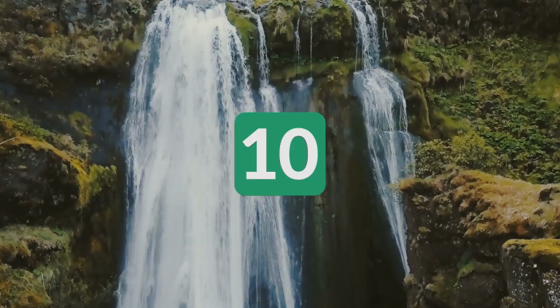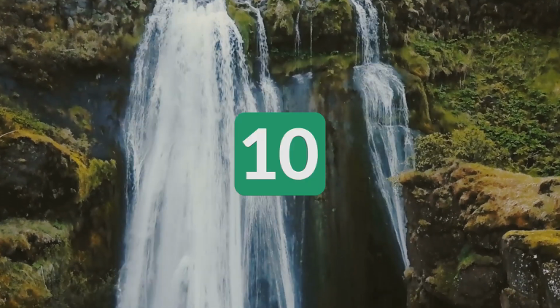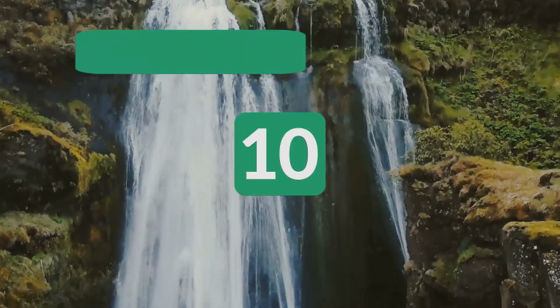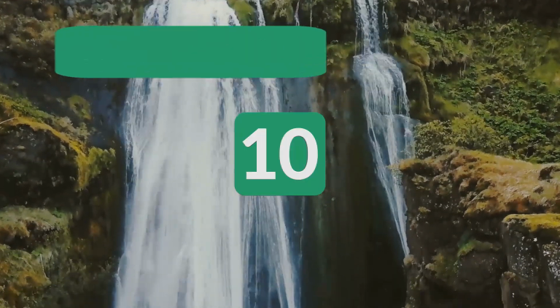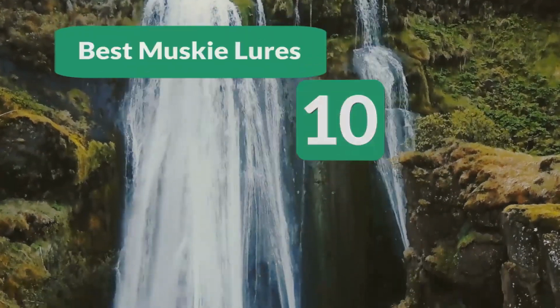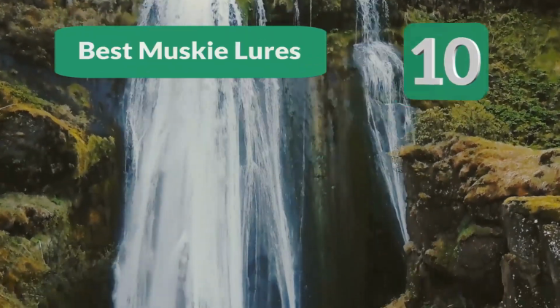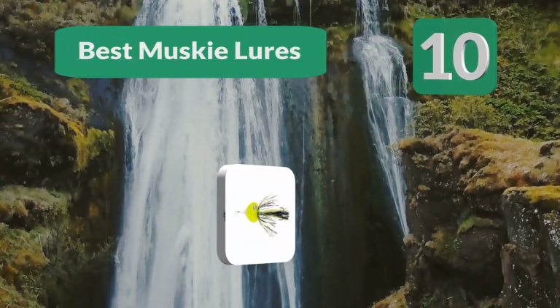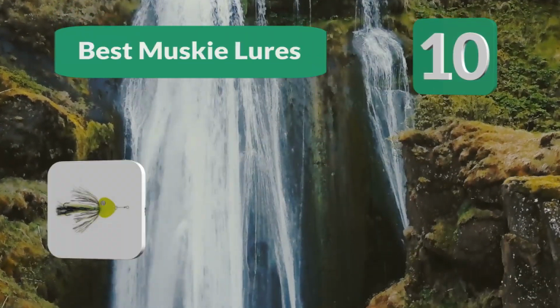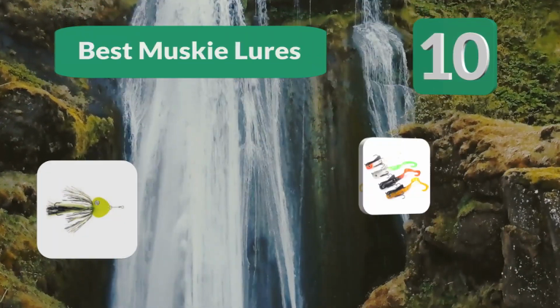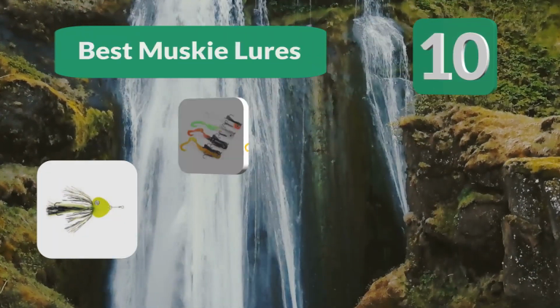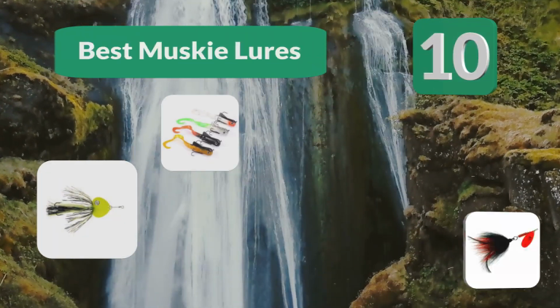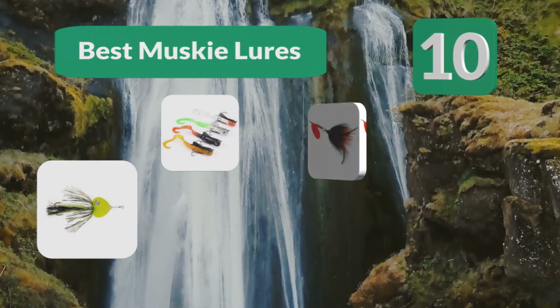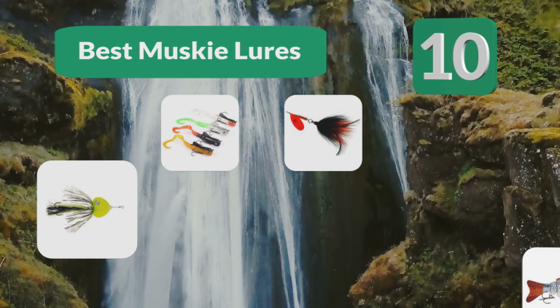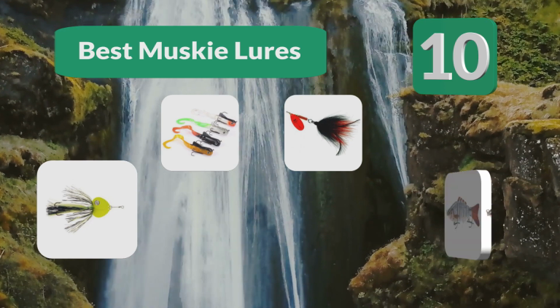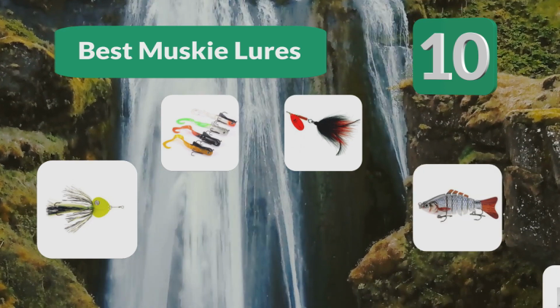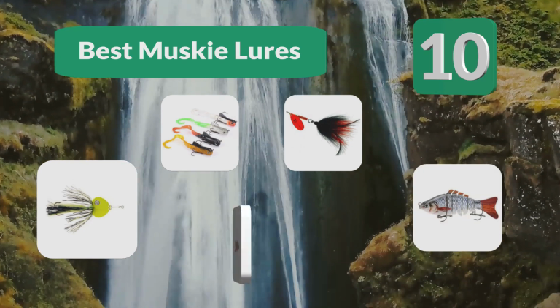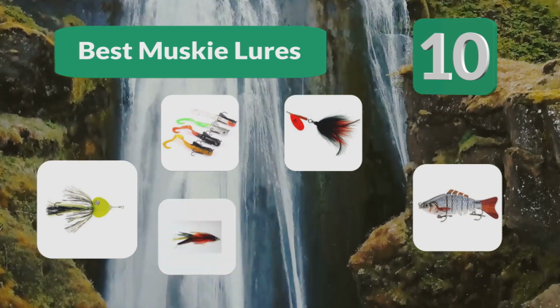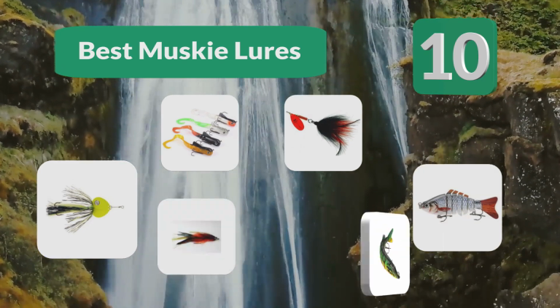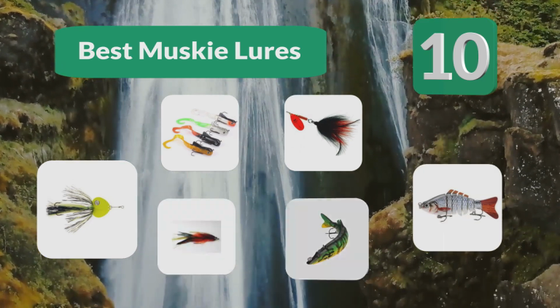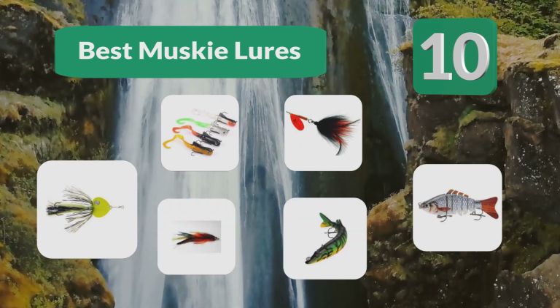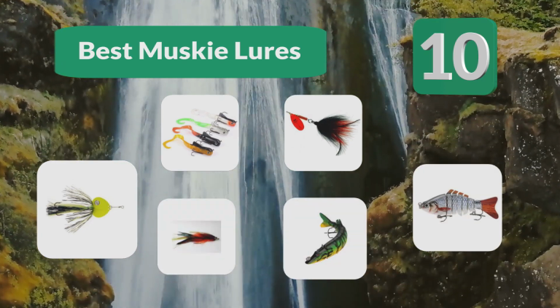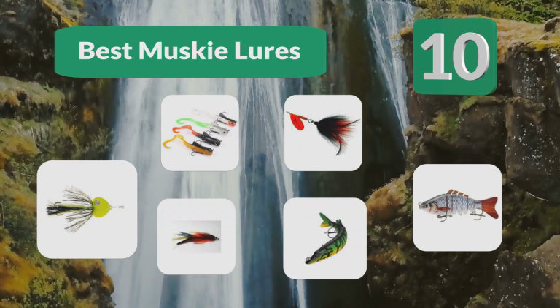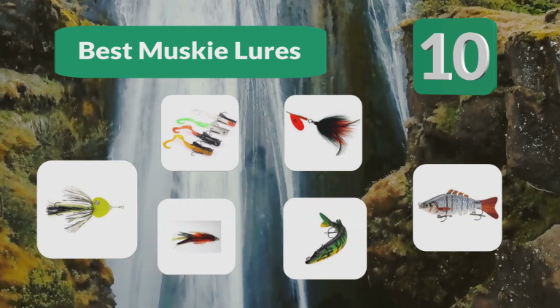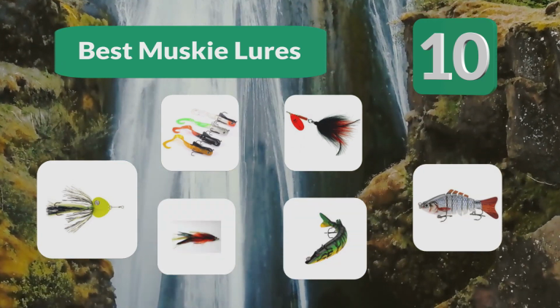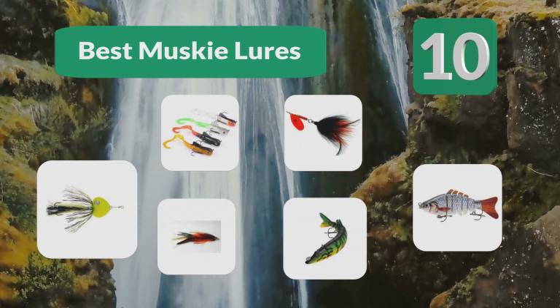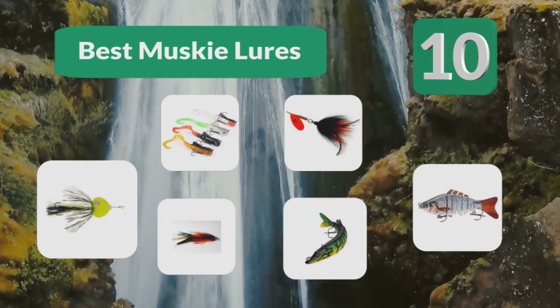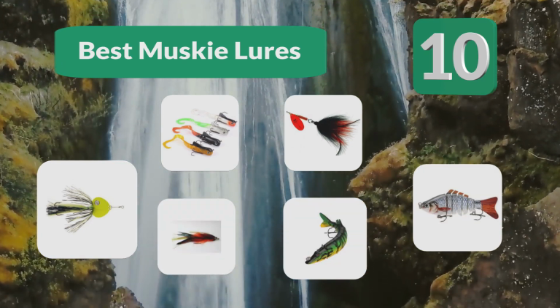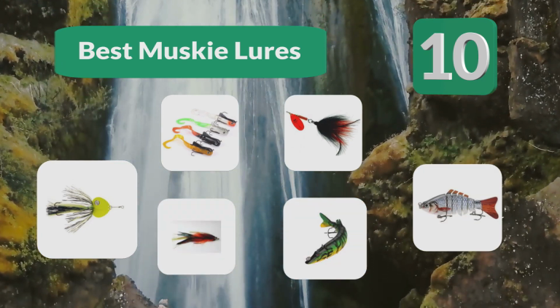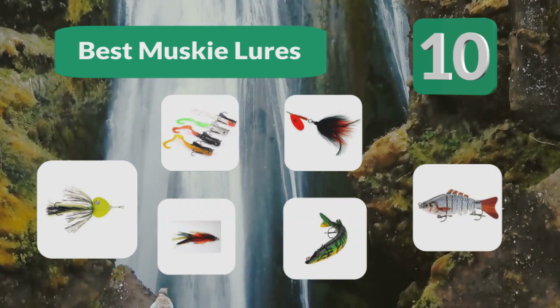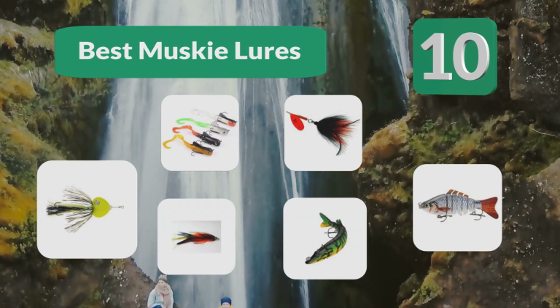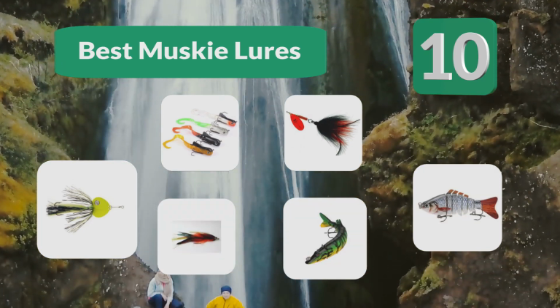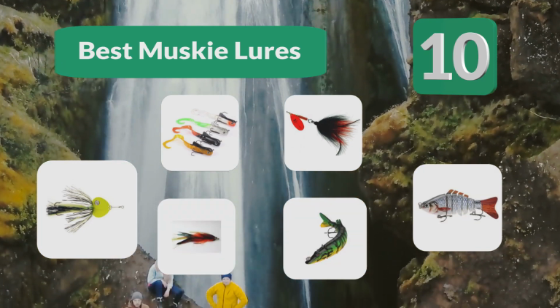Top 10 best musky lures. Catching a musky is one of the most satisfying moments you can have in fishing.